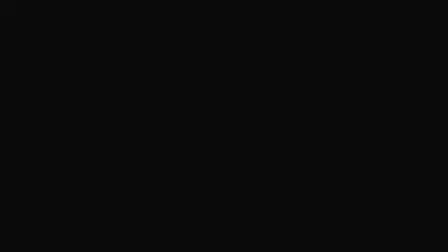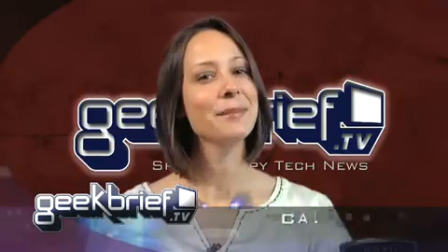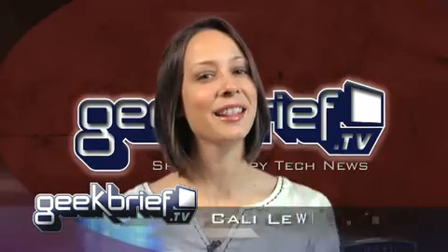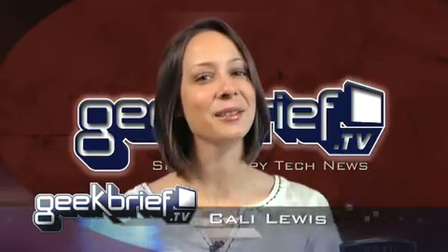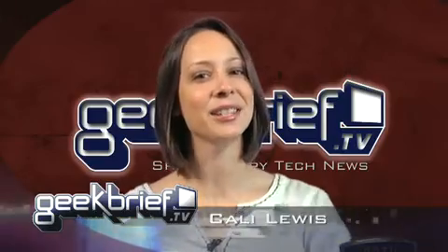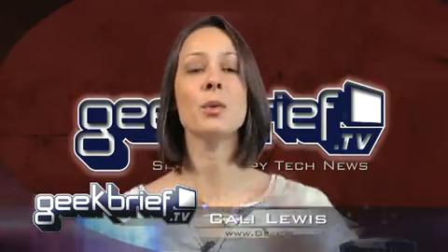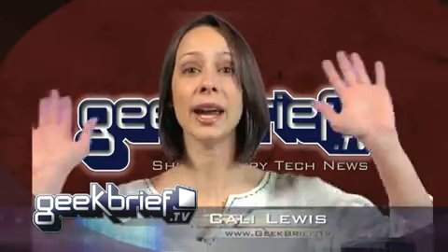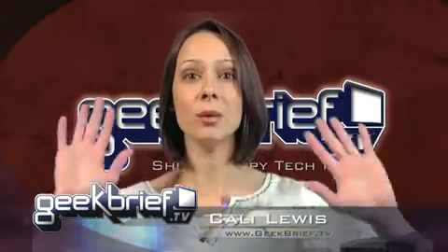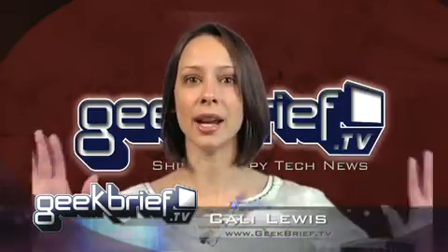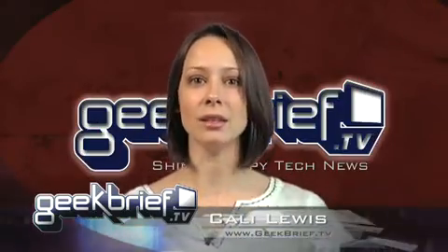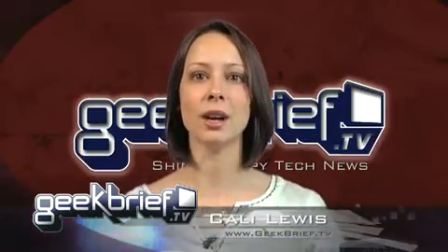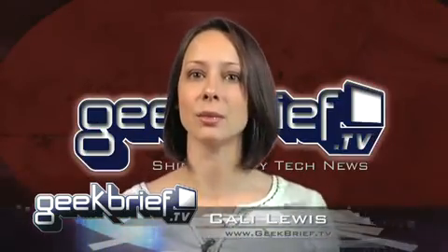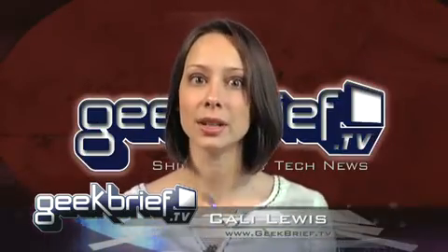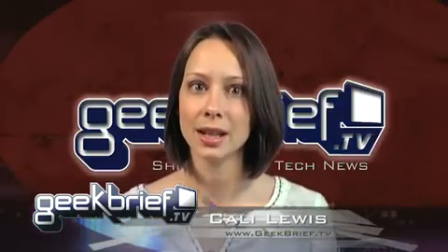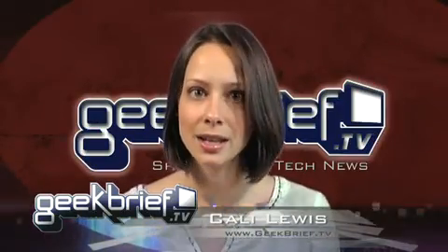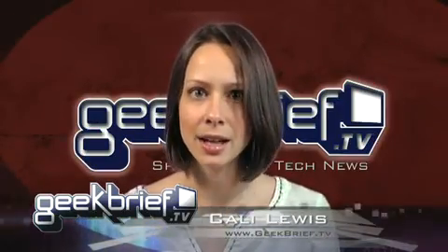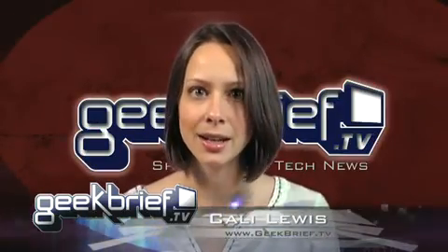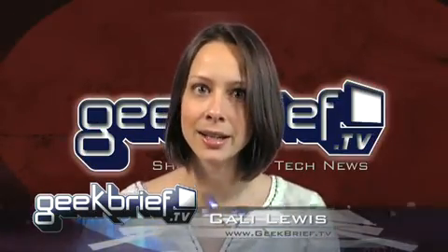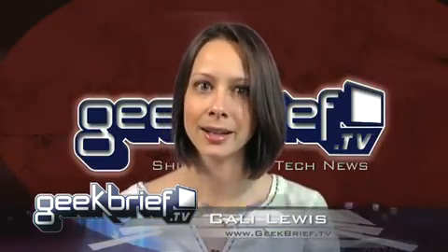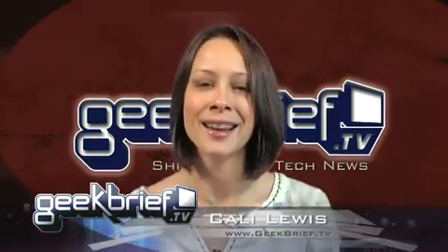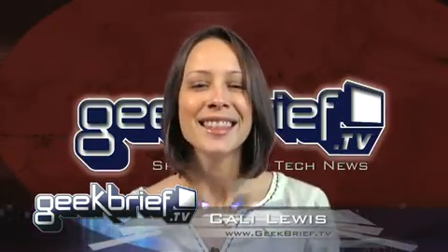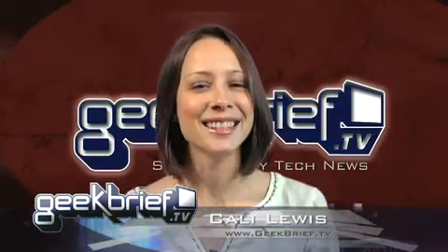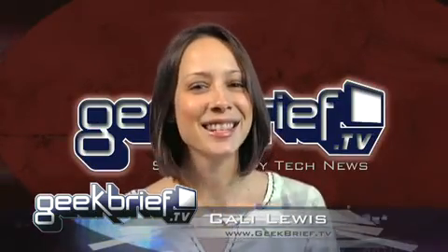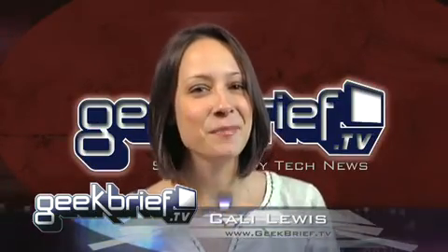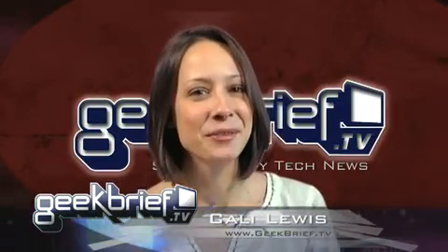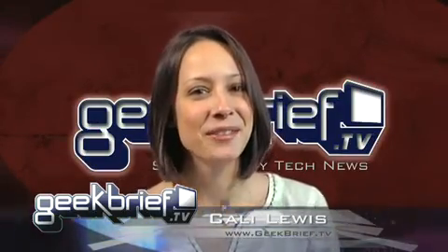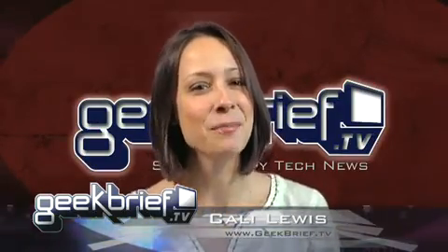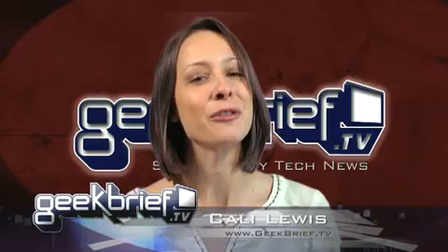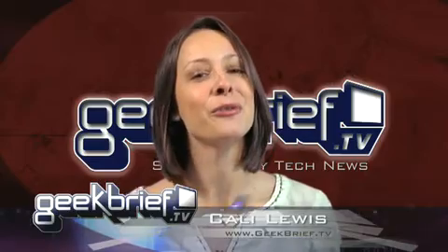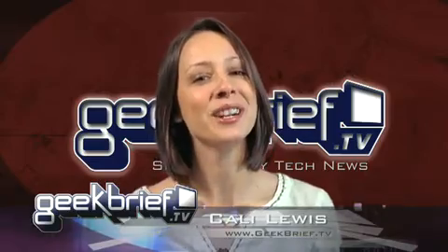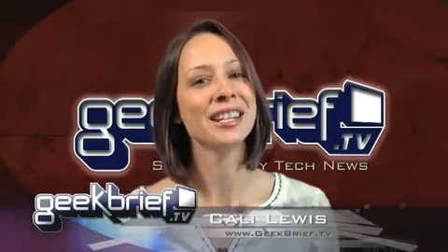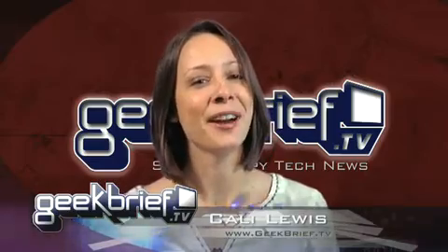Hey, I'm Callie Lewis, and you guys want to see the inside of the data center. This is Geek Brief TV, Brief 495.